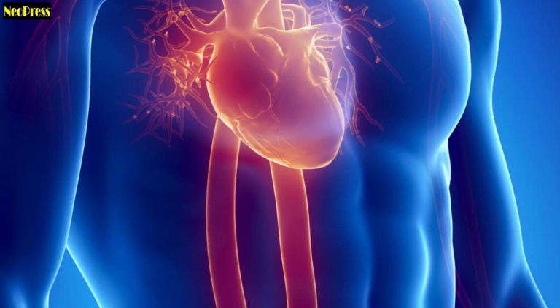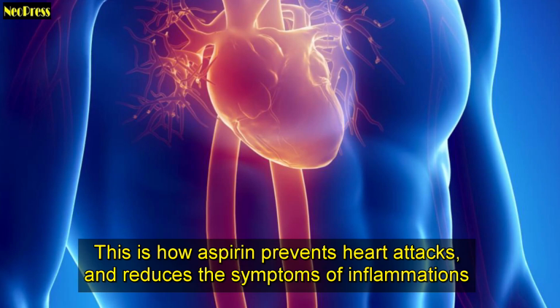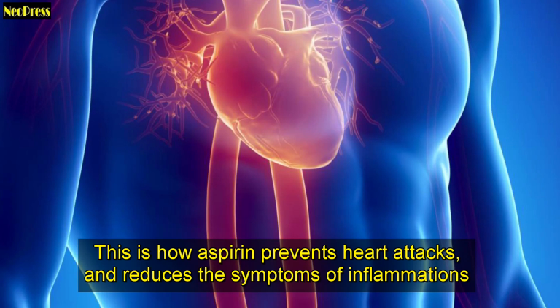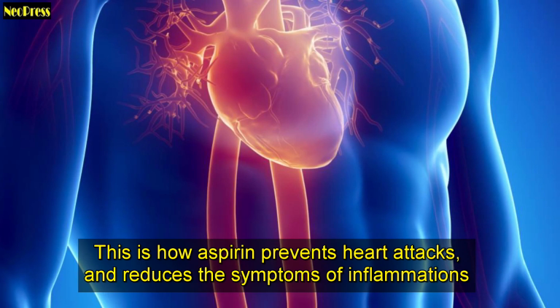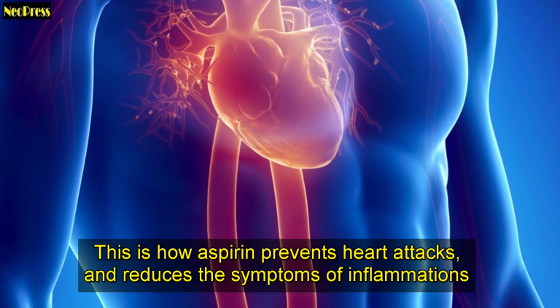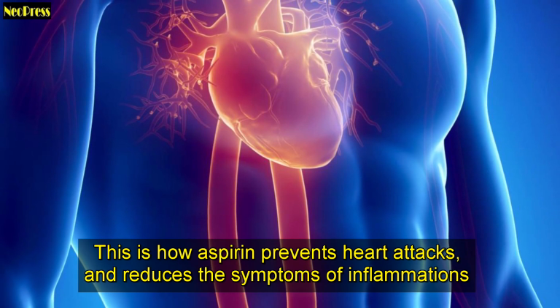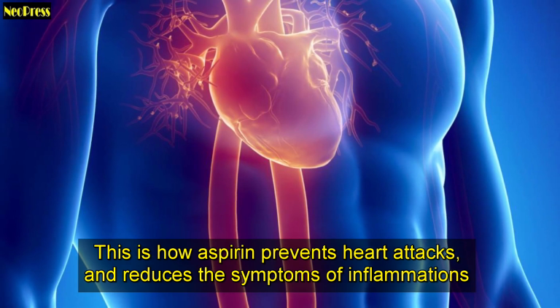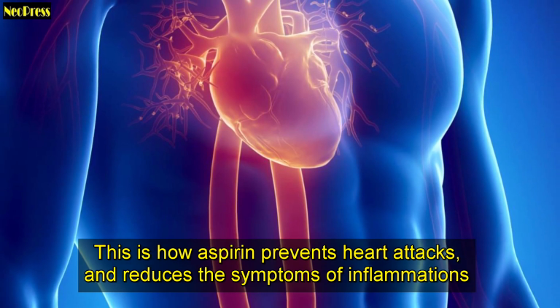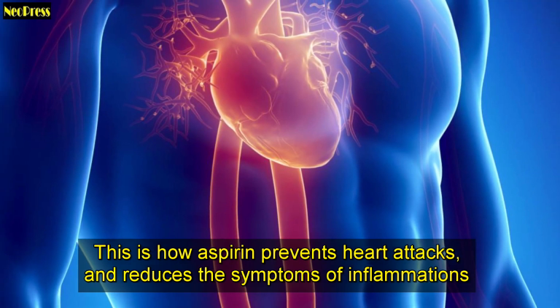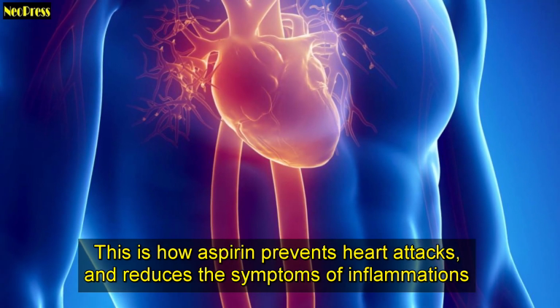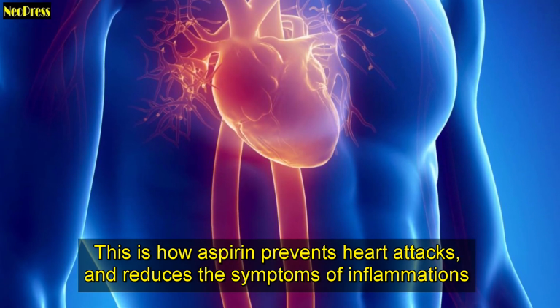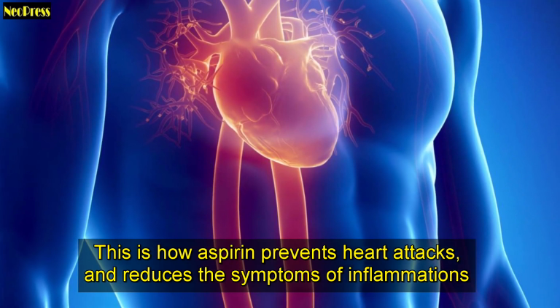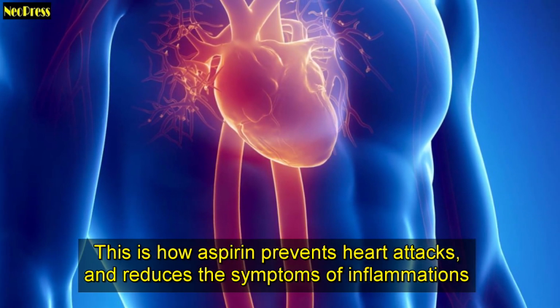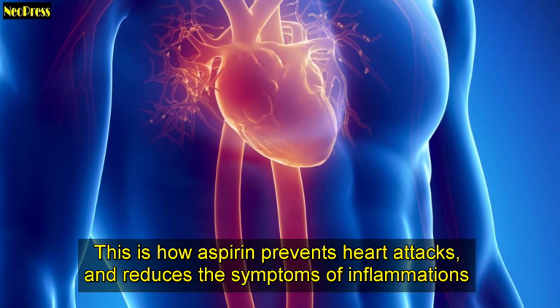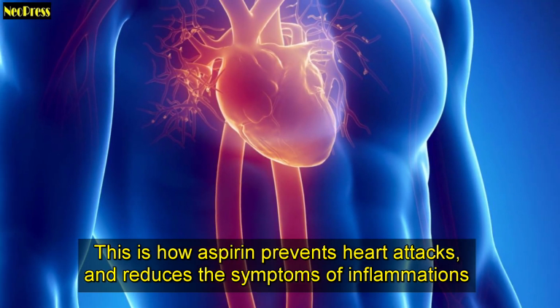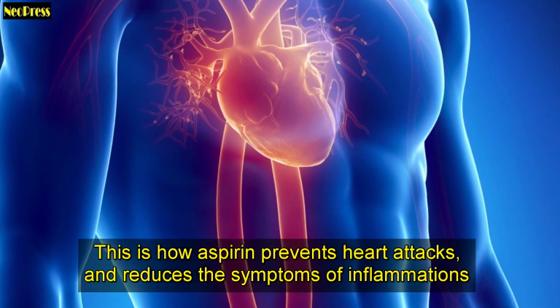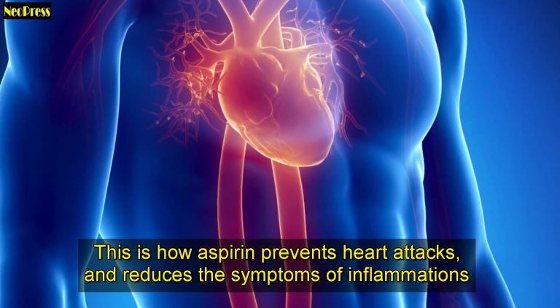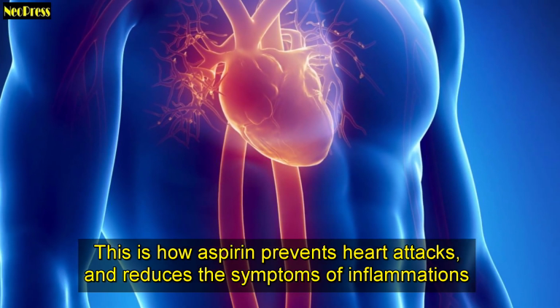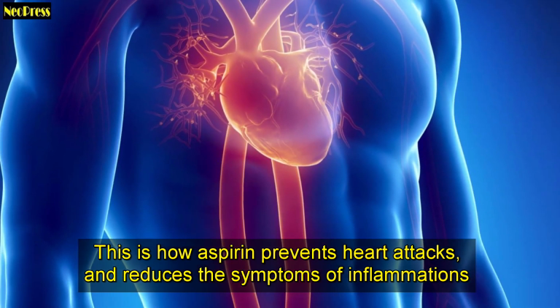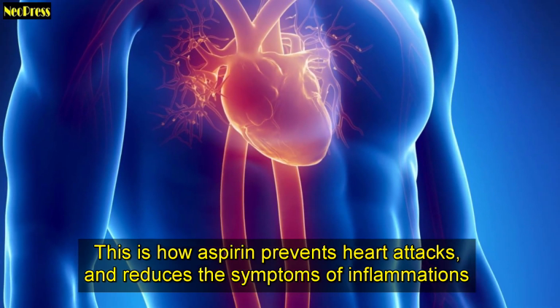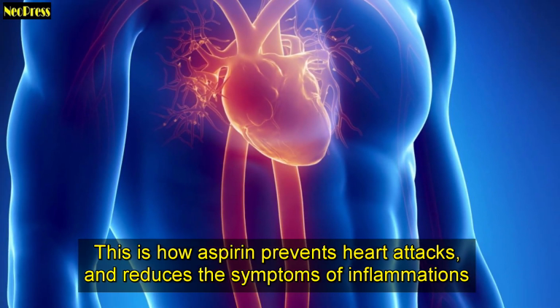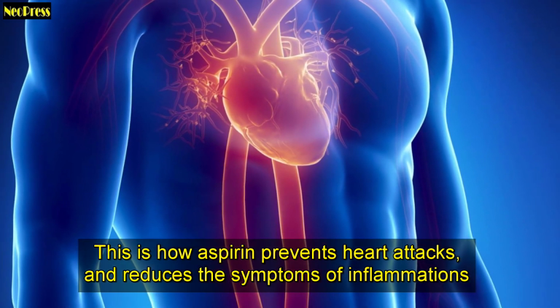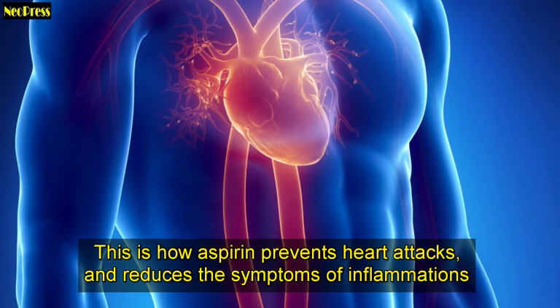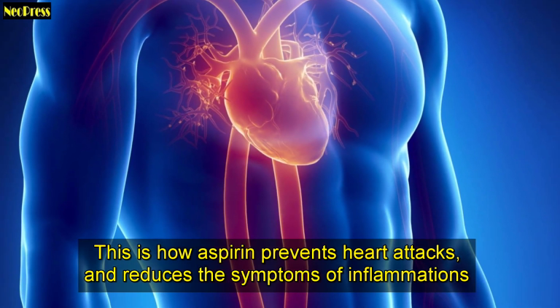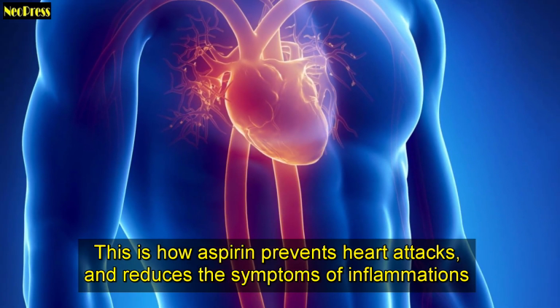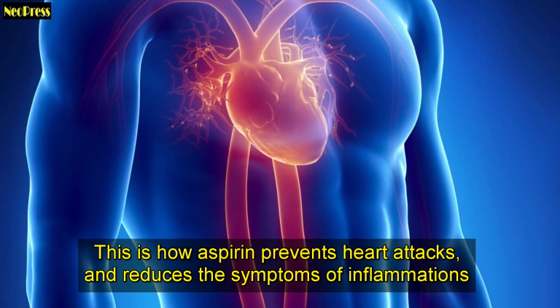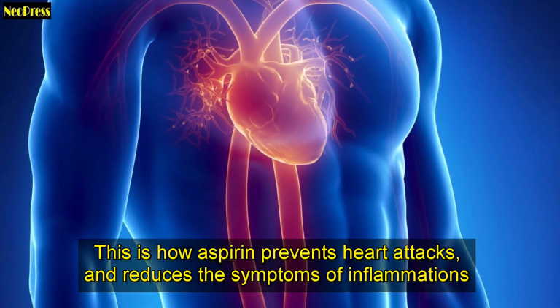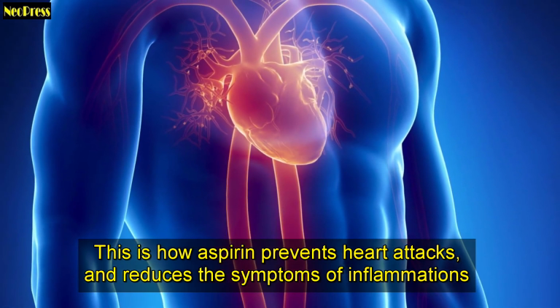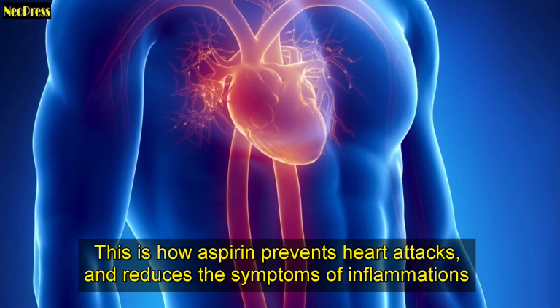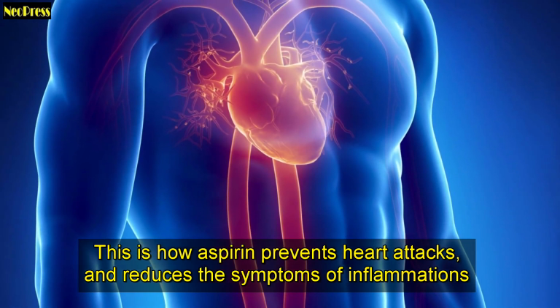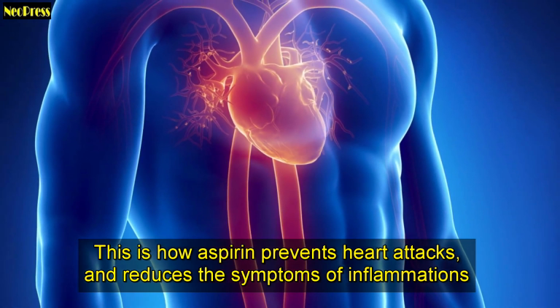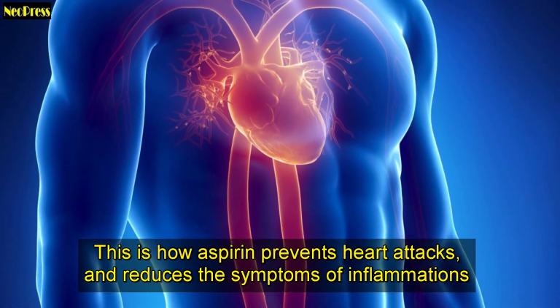This is how aspirin prevents heart attacks and reduces the symptoms of inflammations.